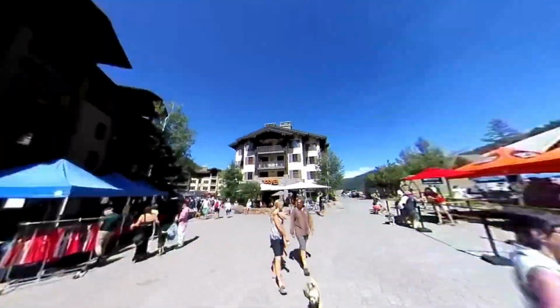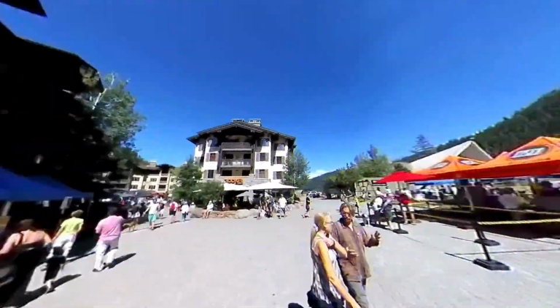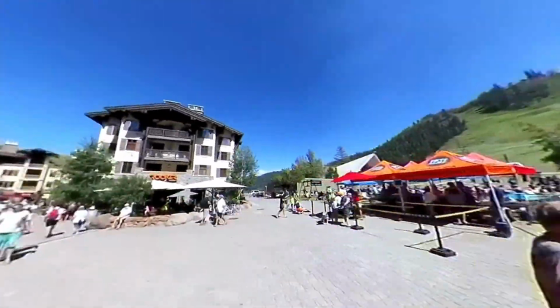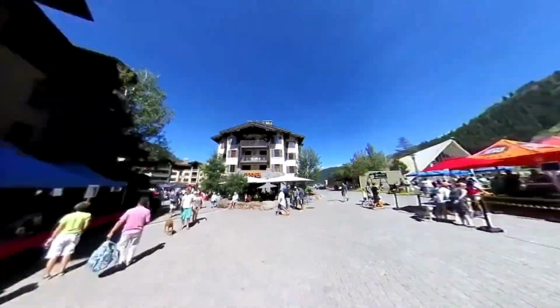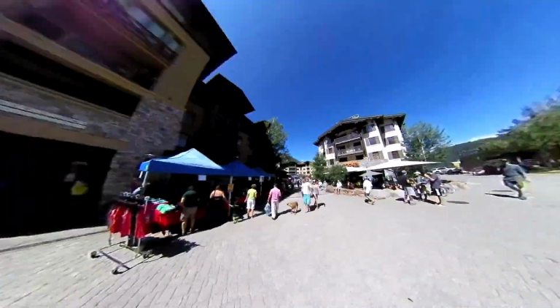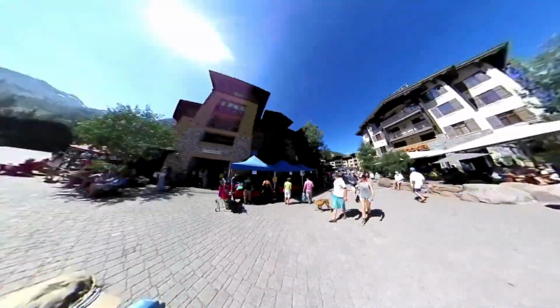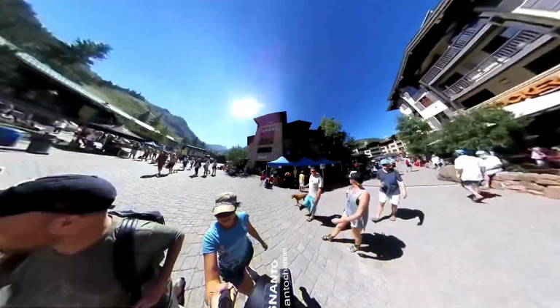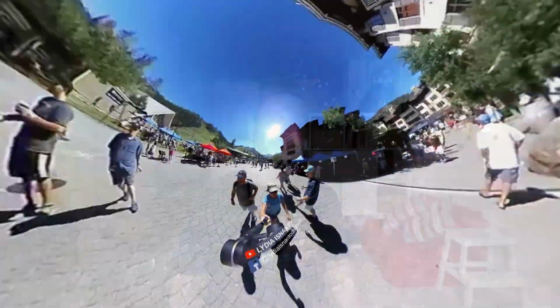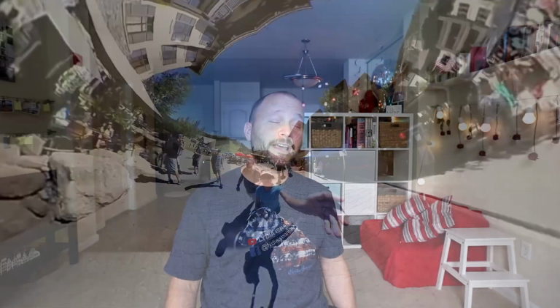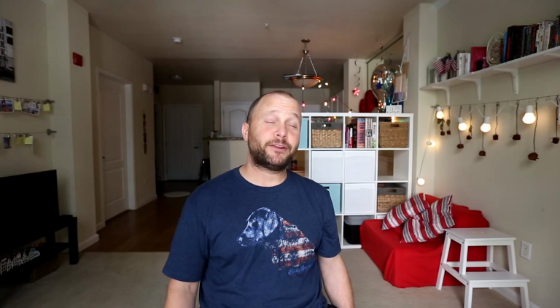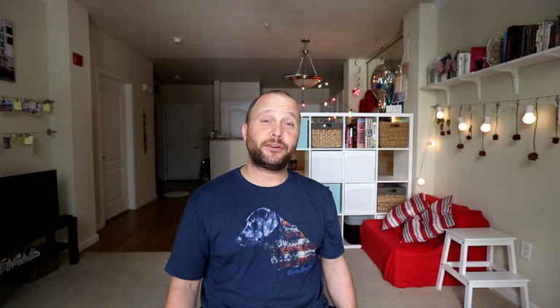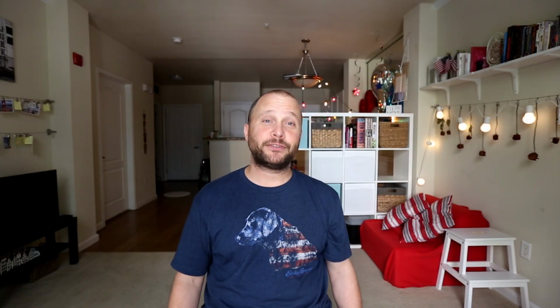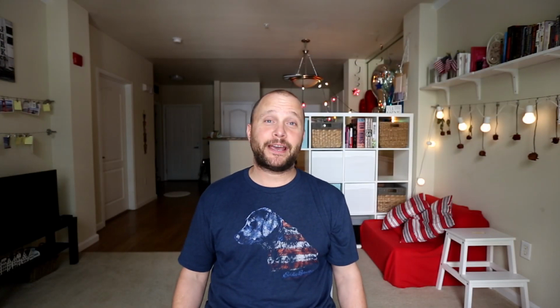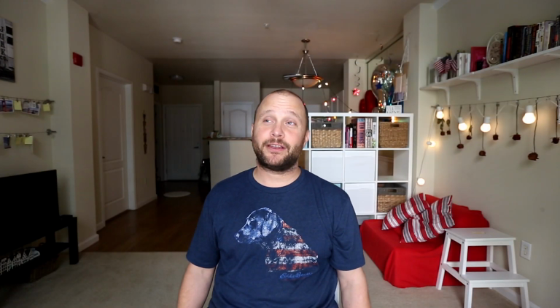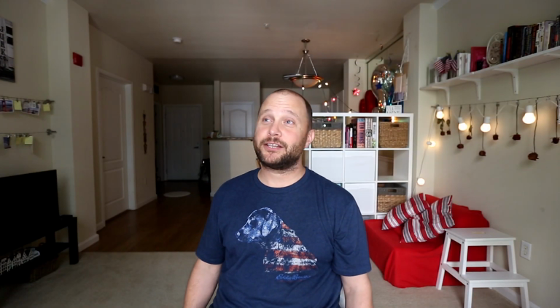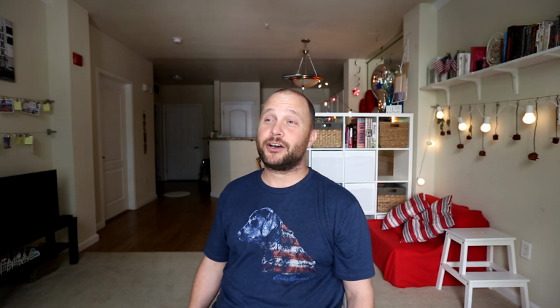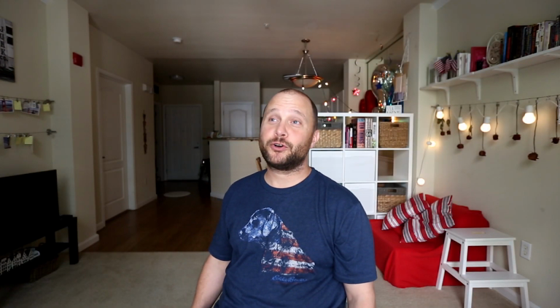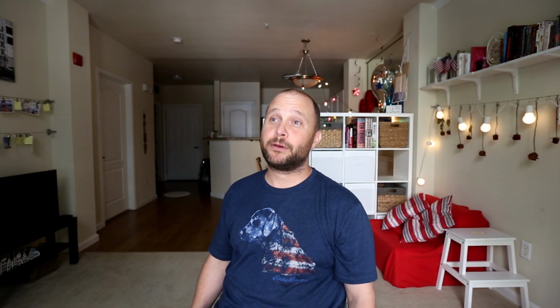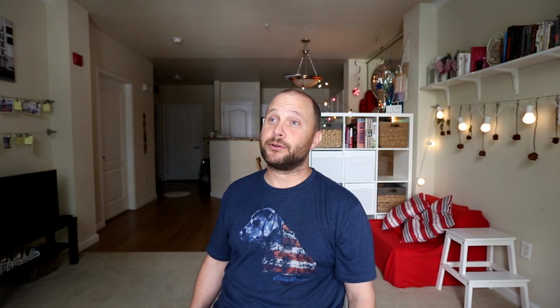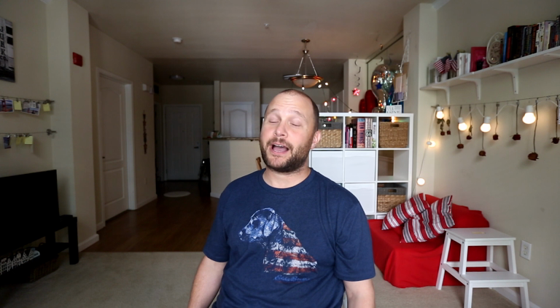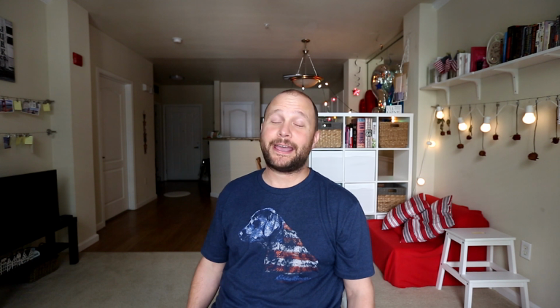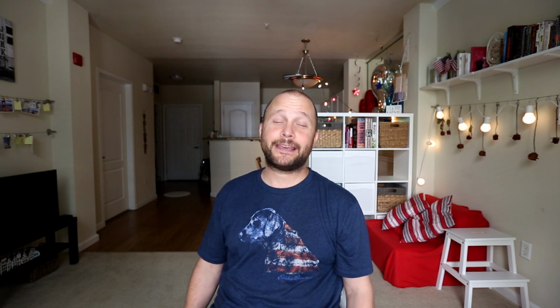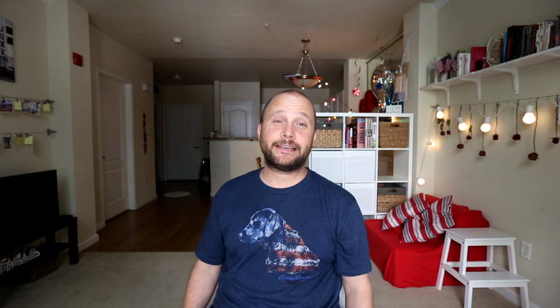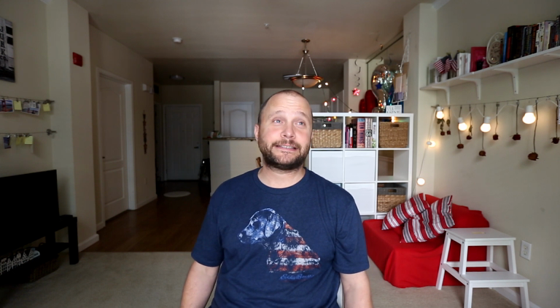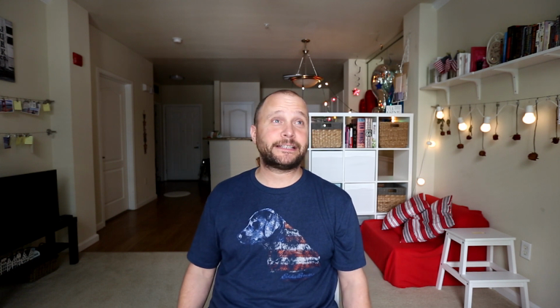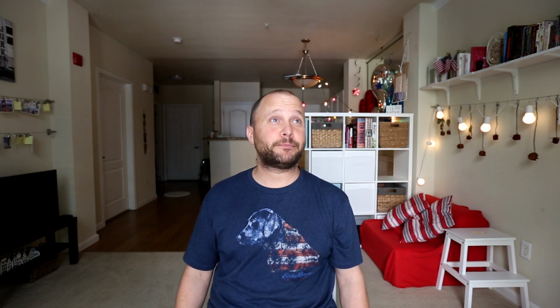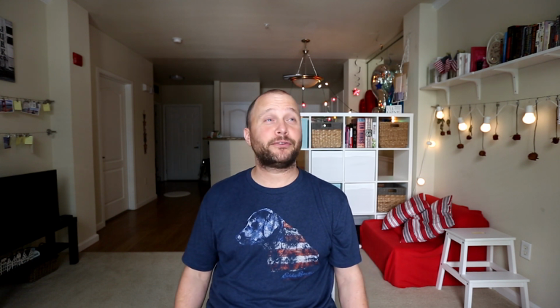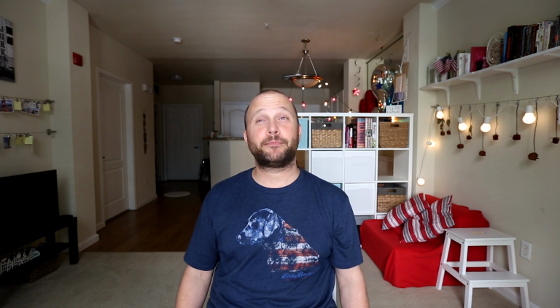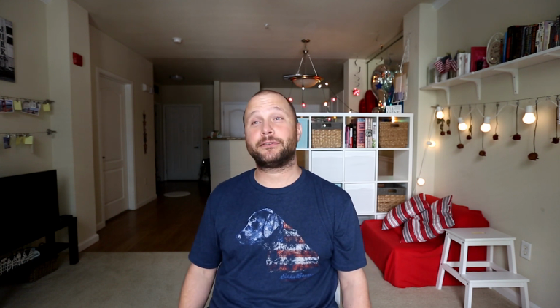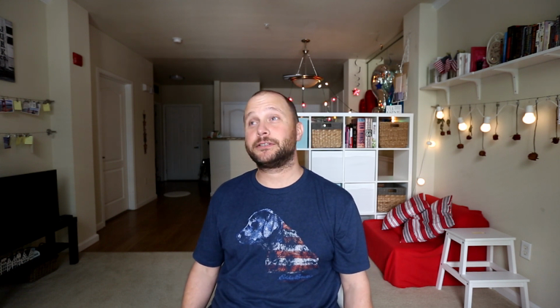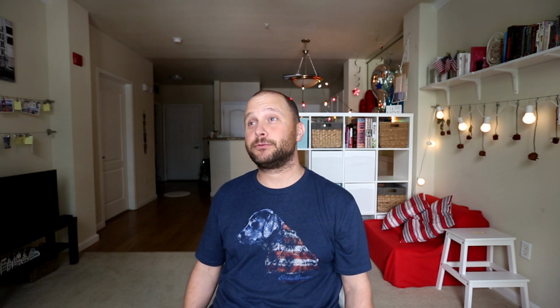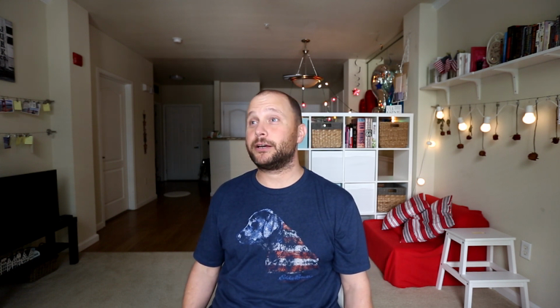So me and my wife were just having a beautiful day on Lake Tahoe — we were kayaking, seeing the beautiful mountains around.